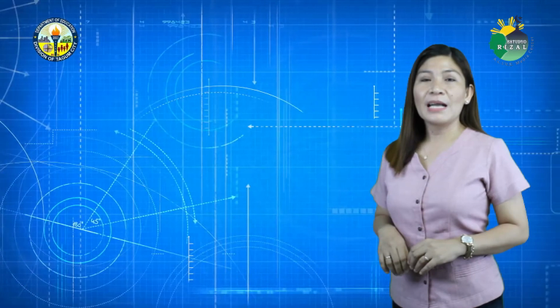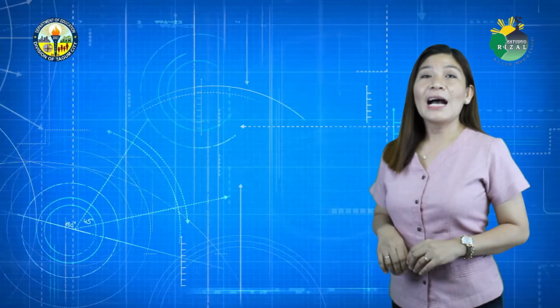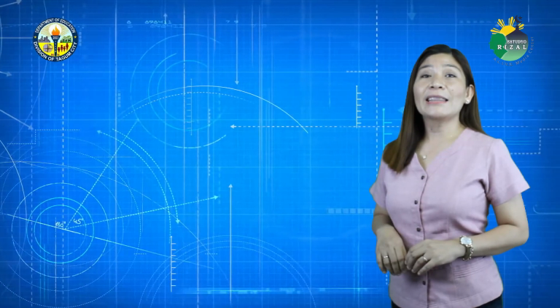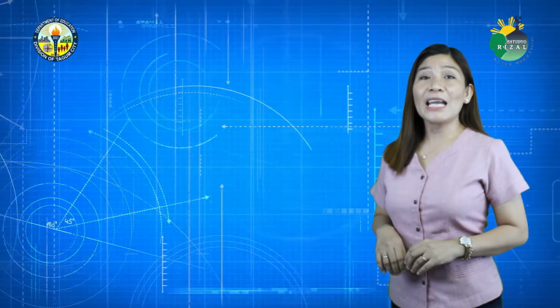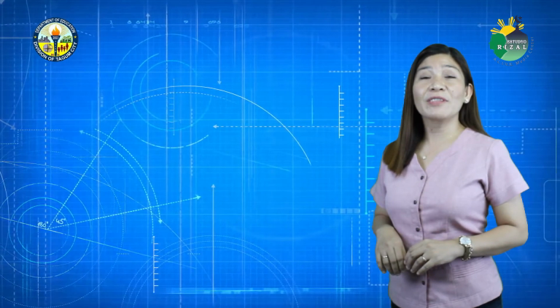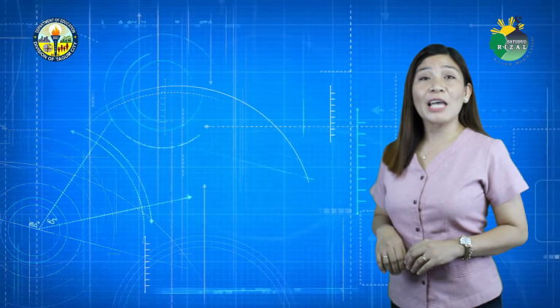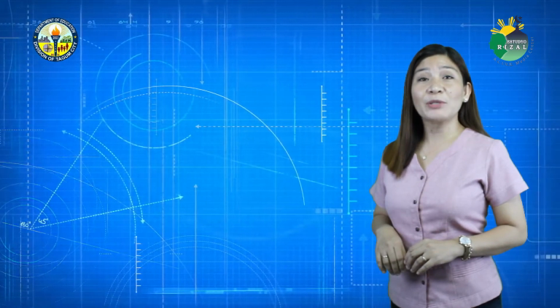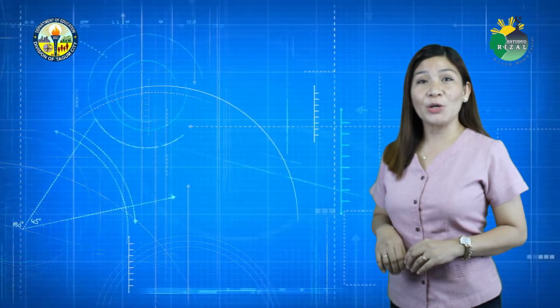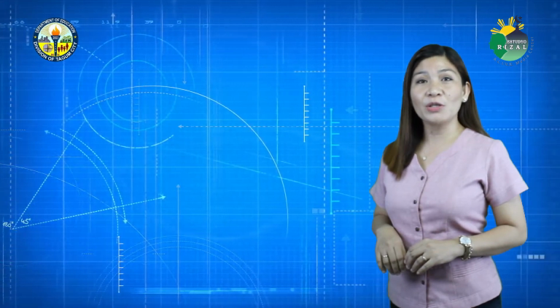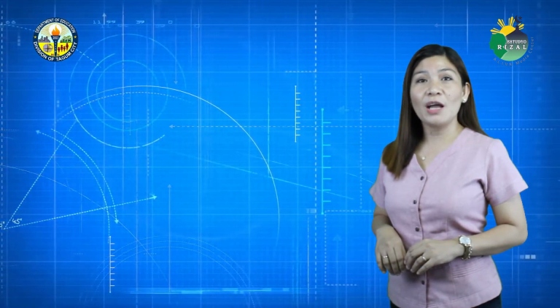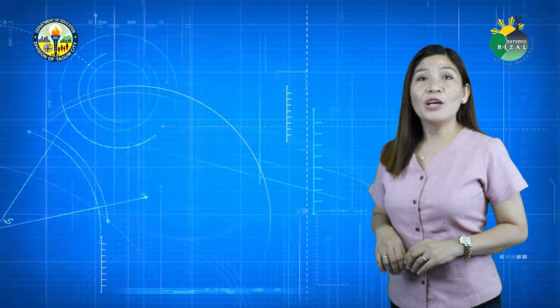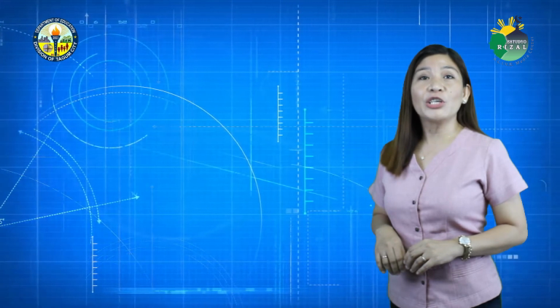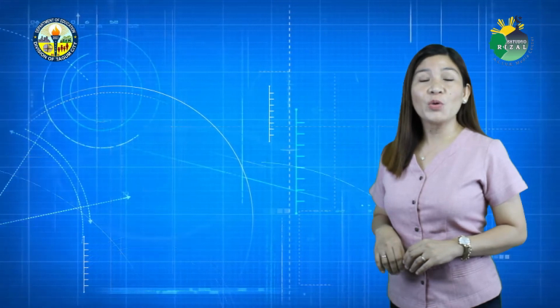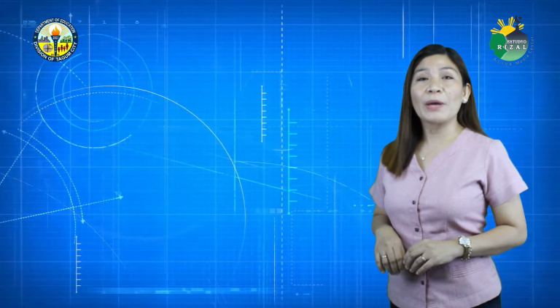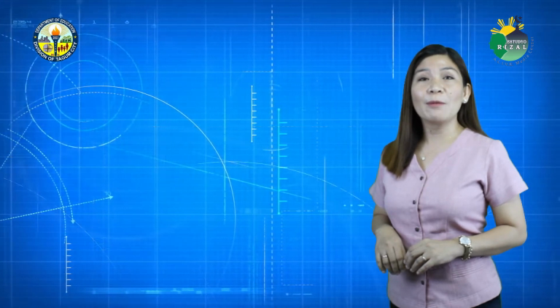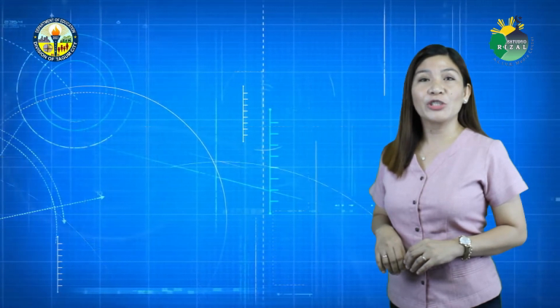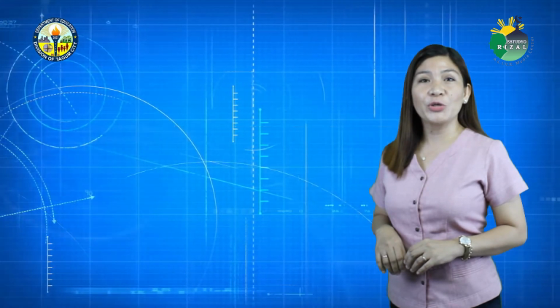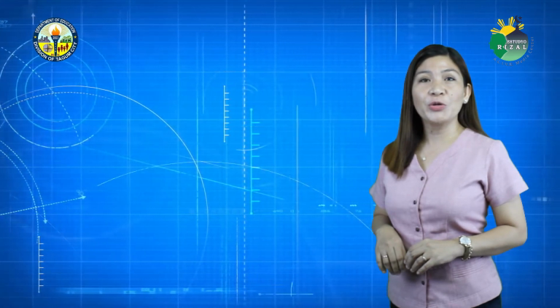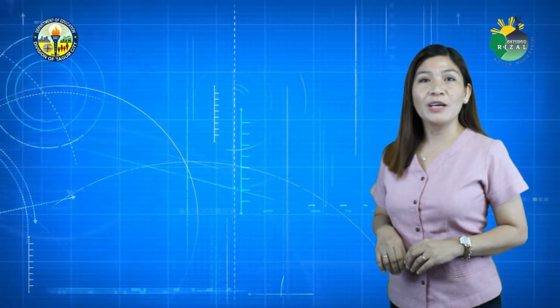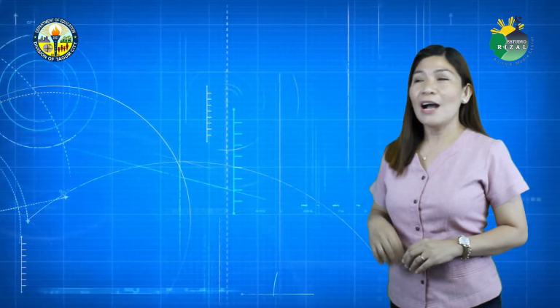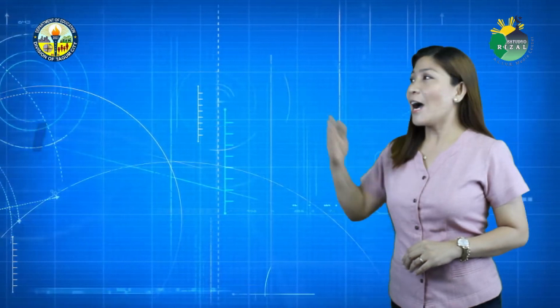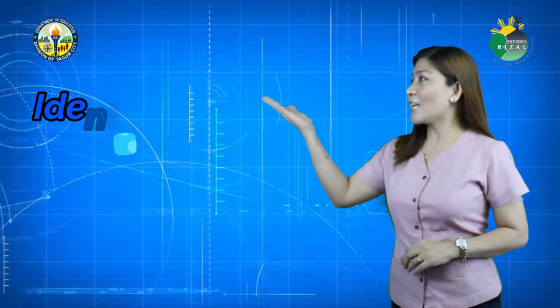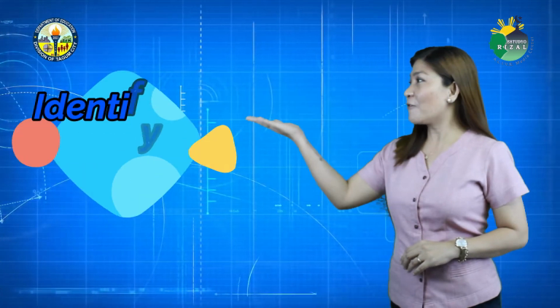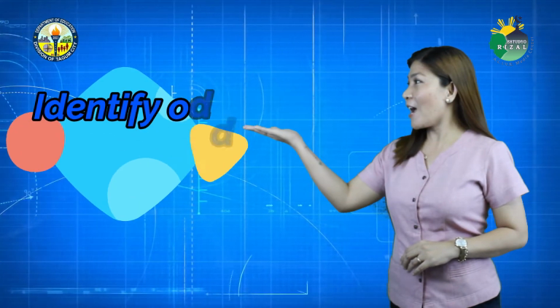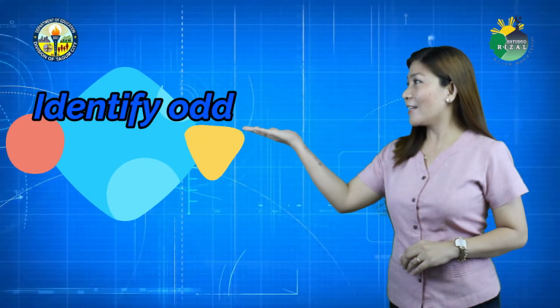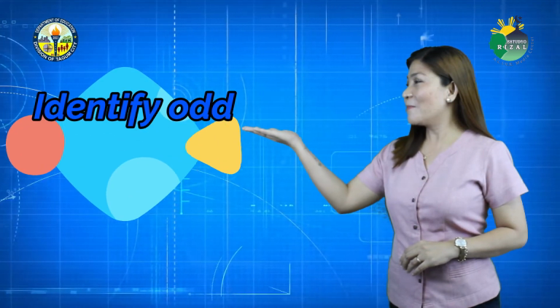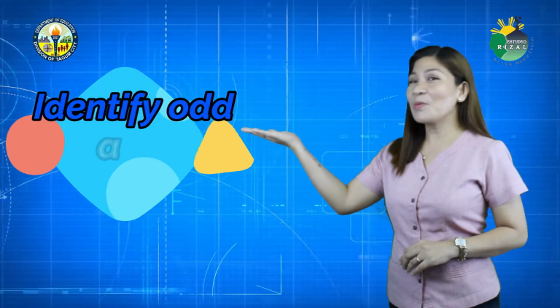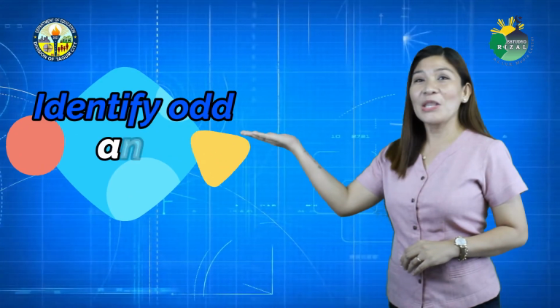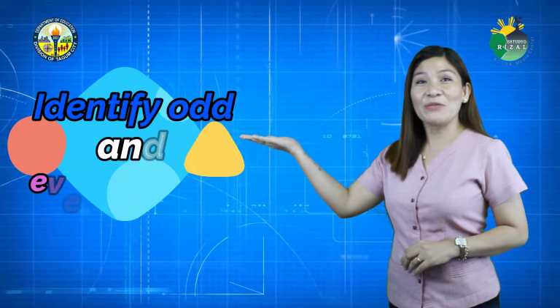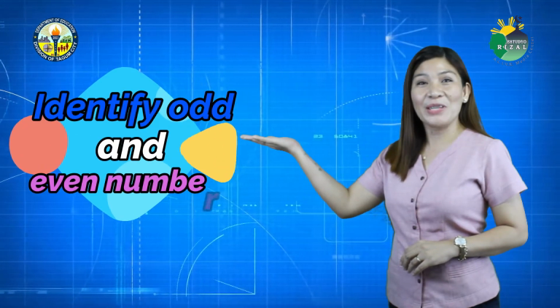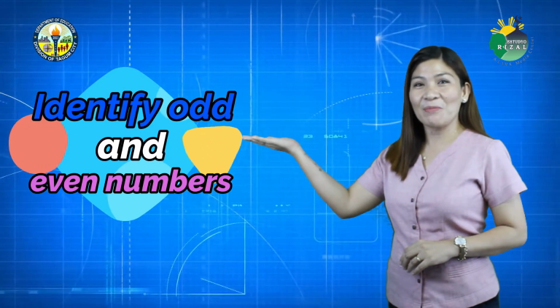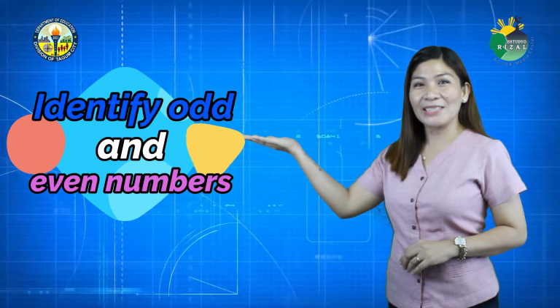At the end of this episode, you will be able to identify odd and even numbers.